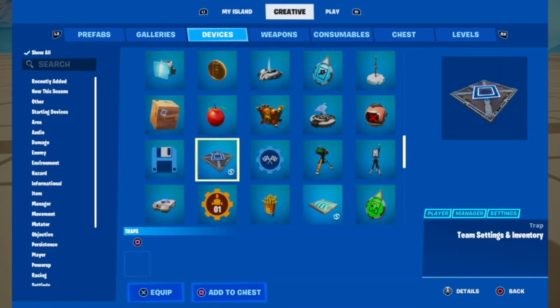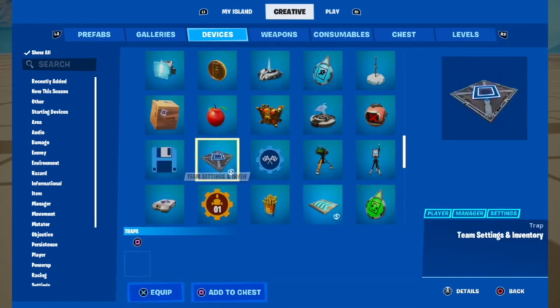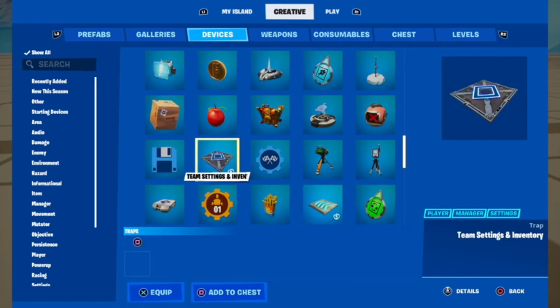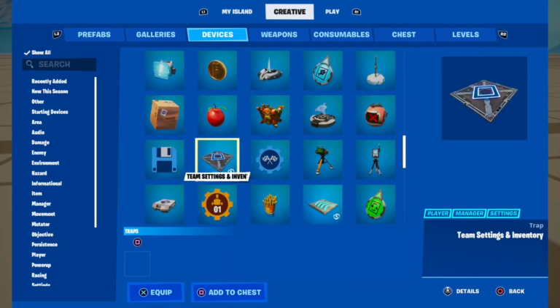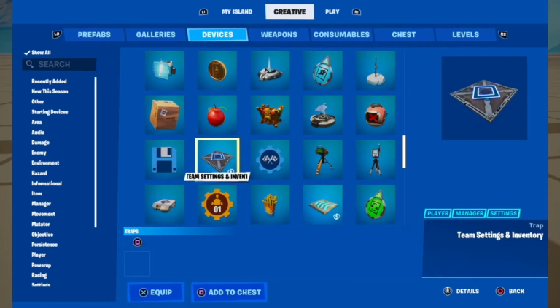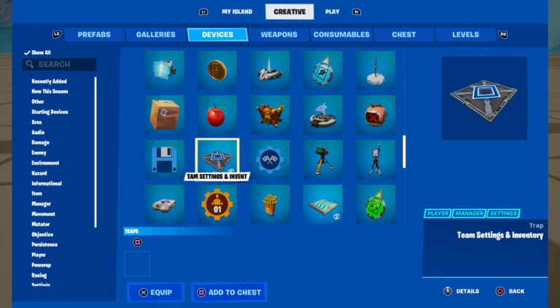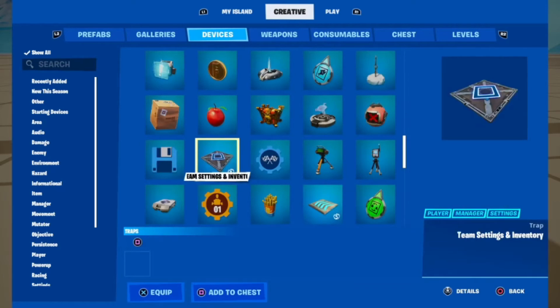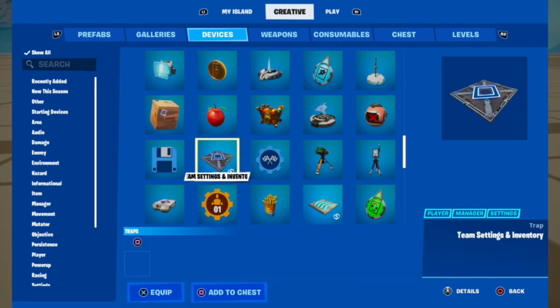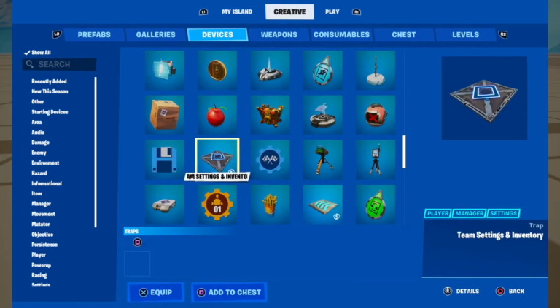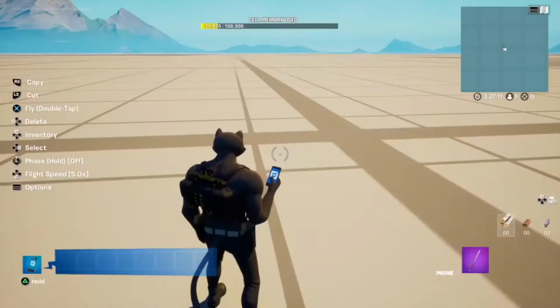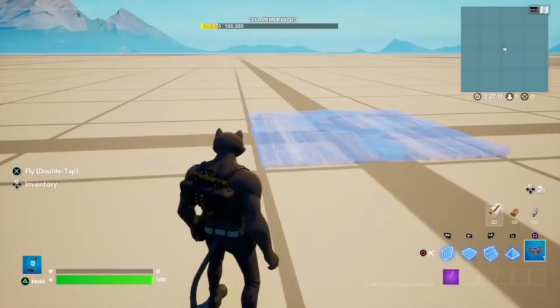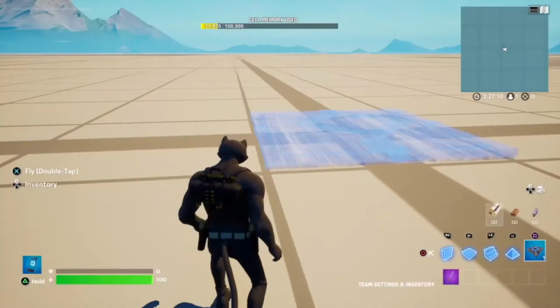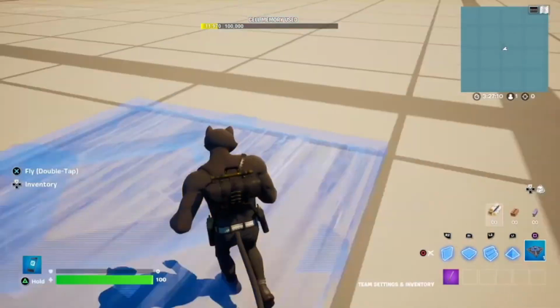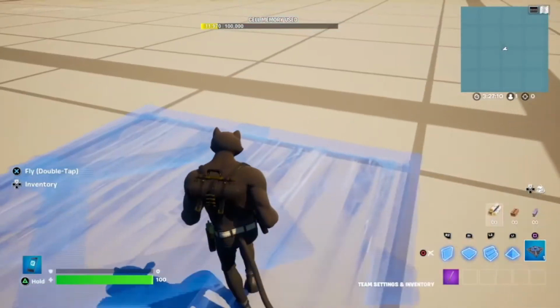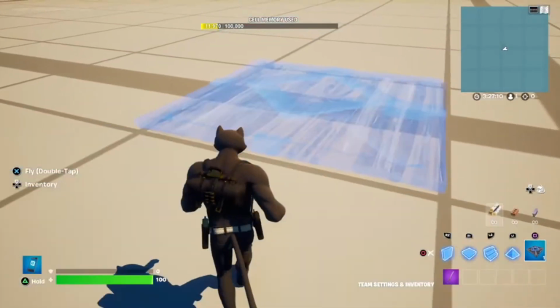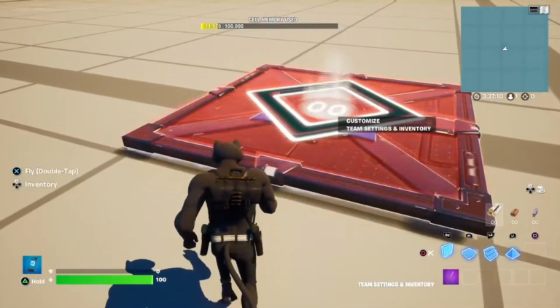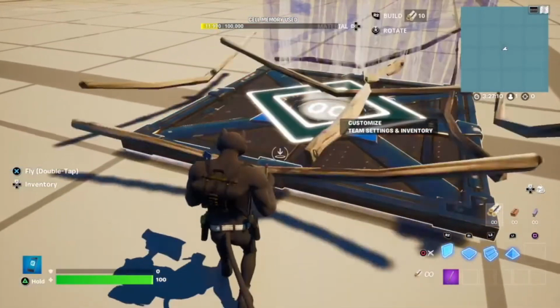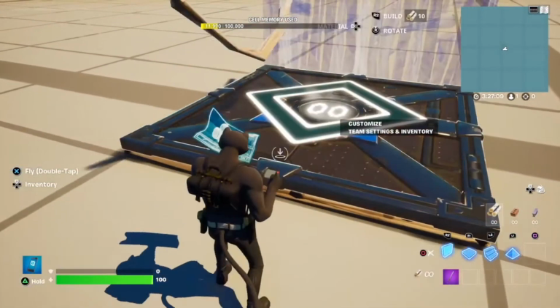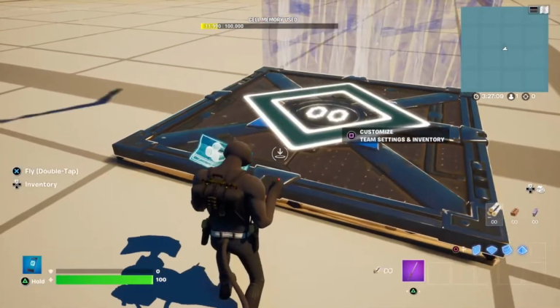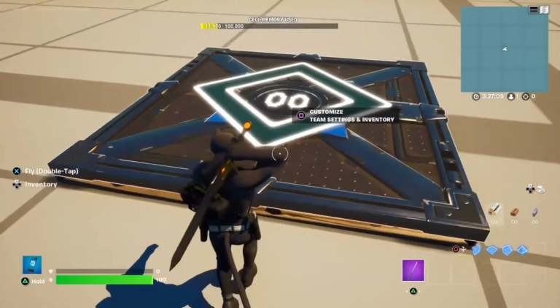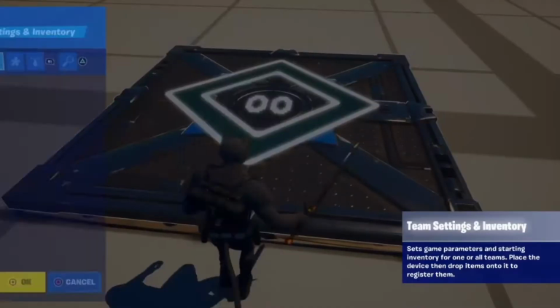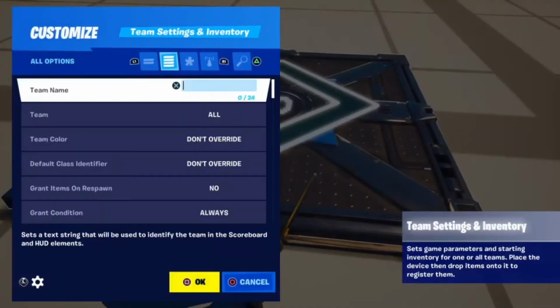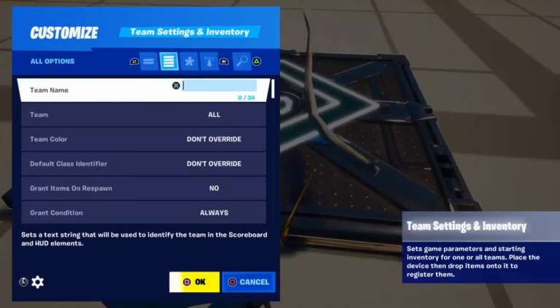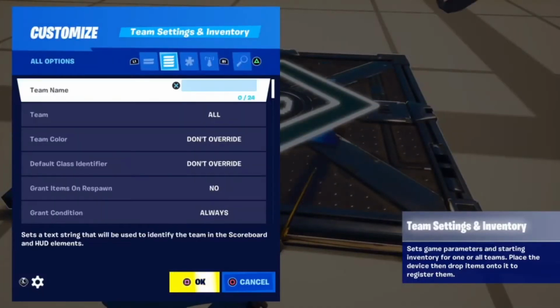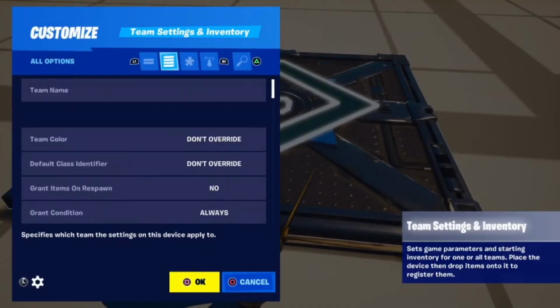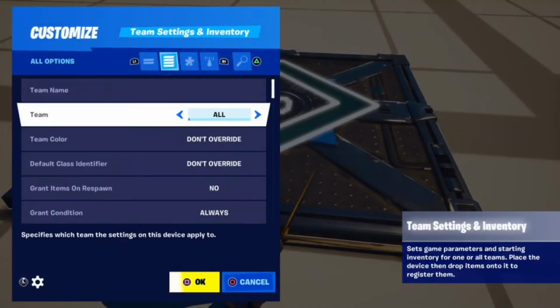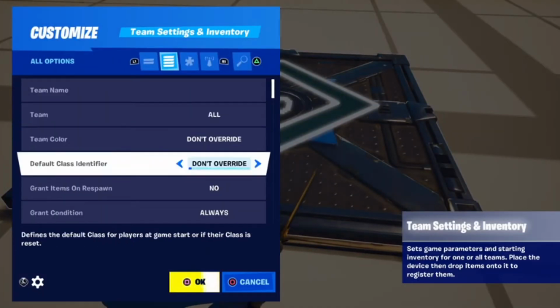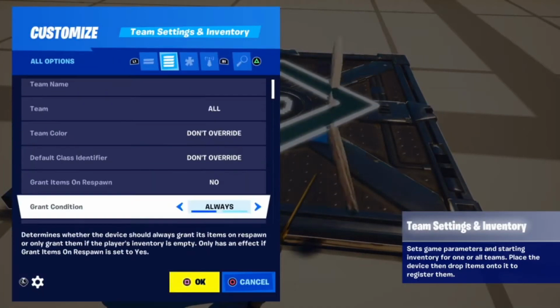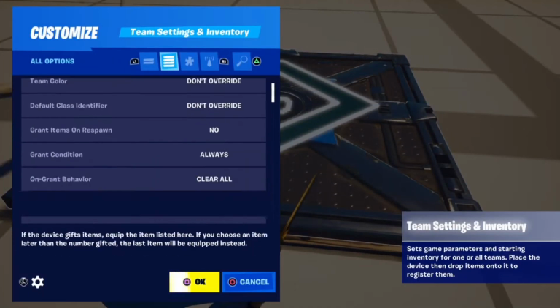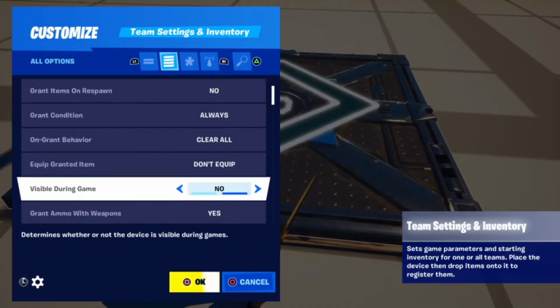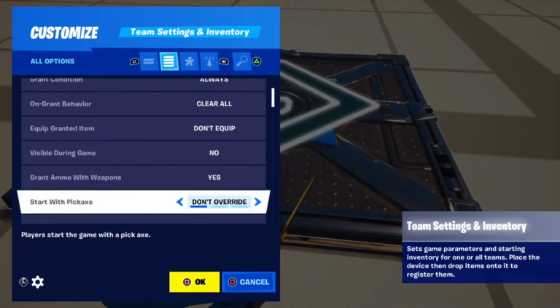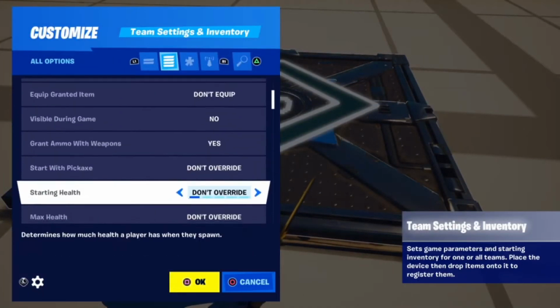So team settings and inventory. Go to your settings.